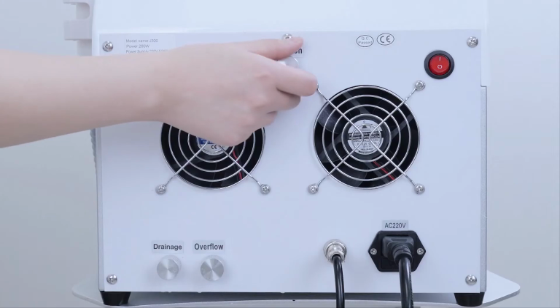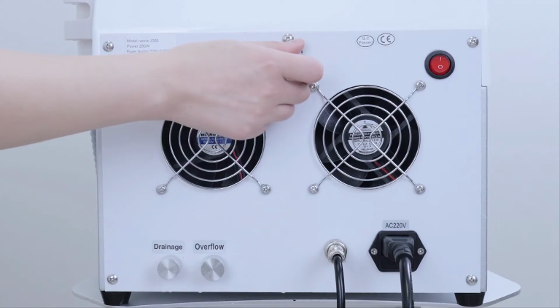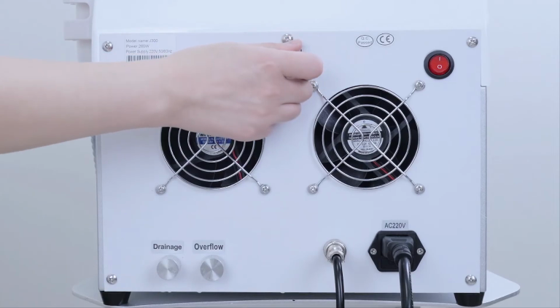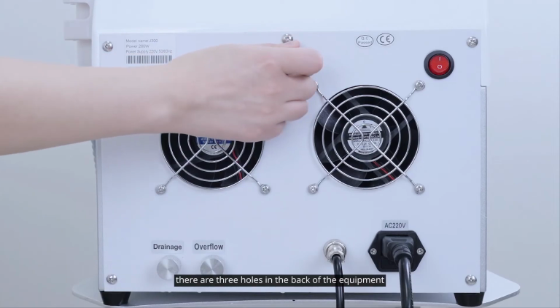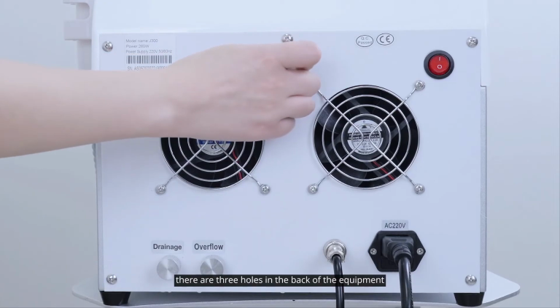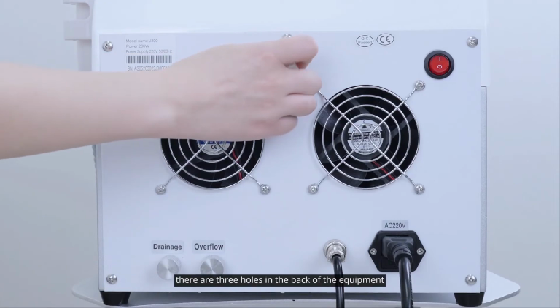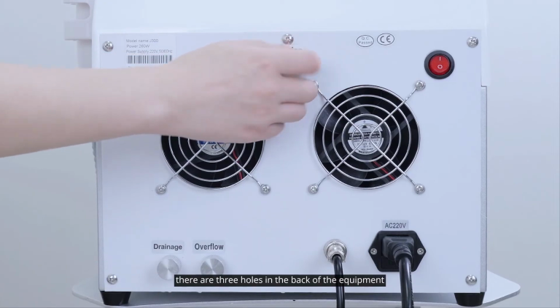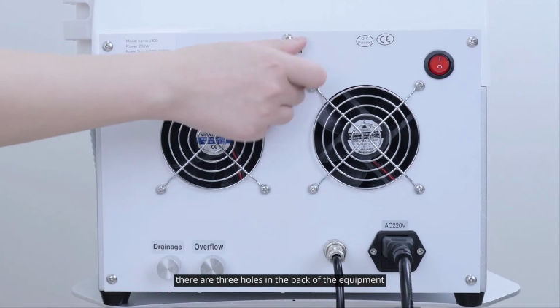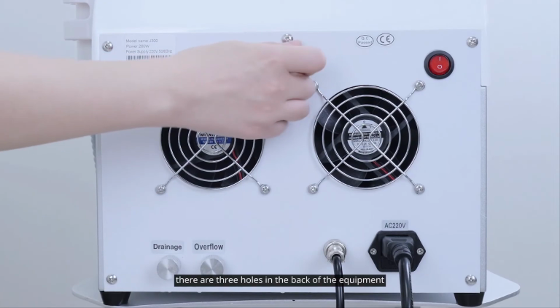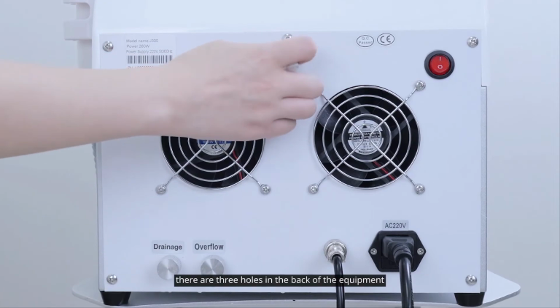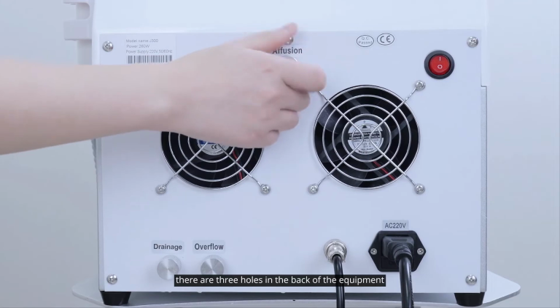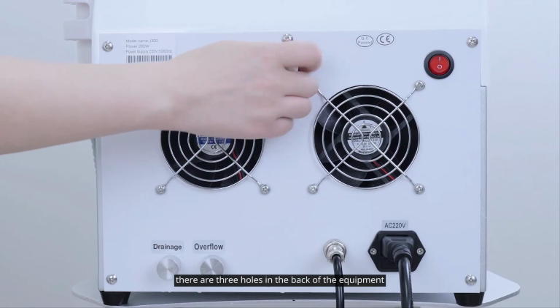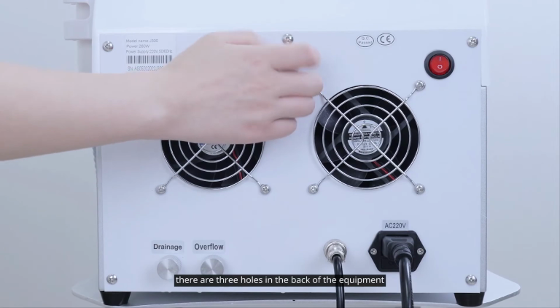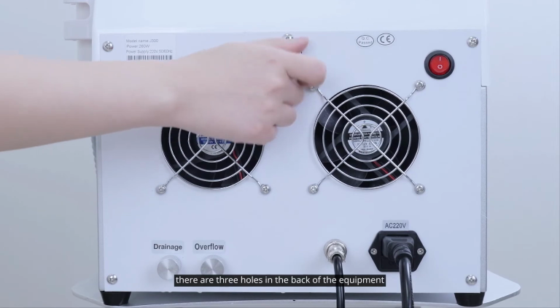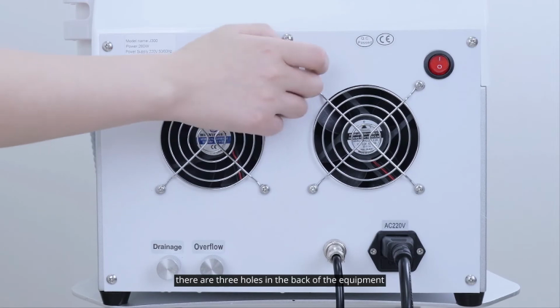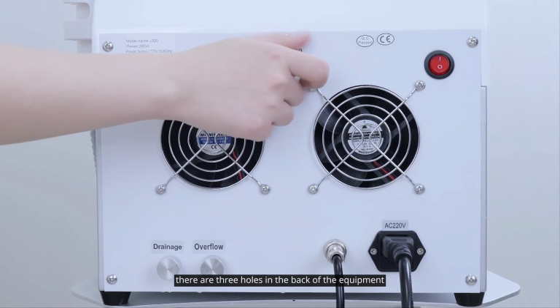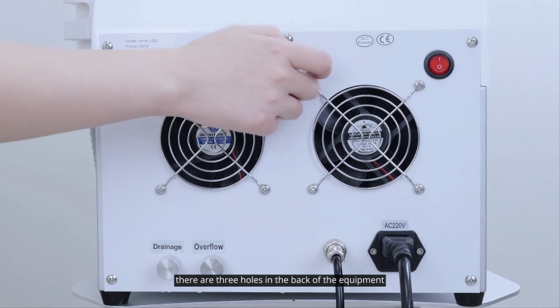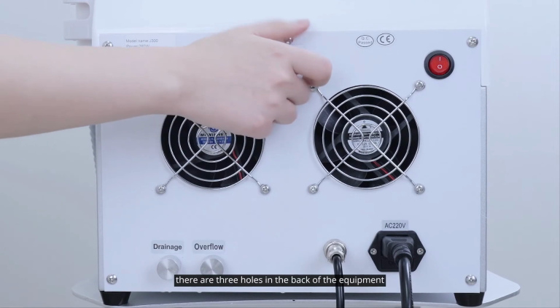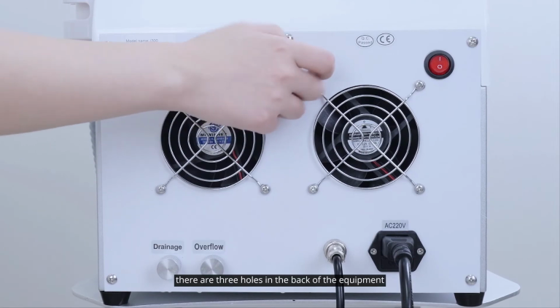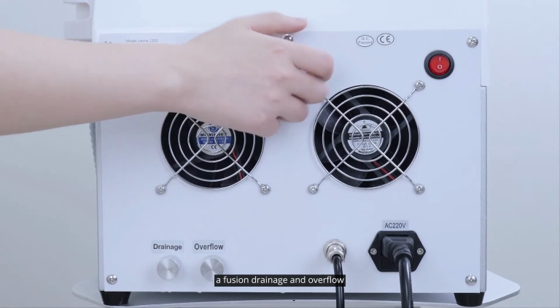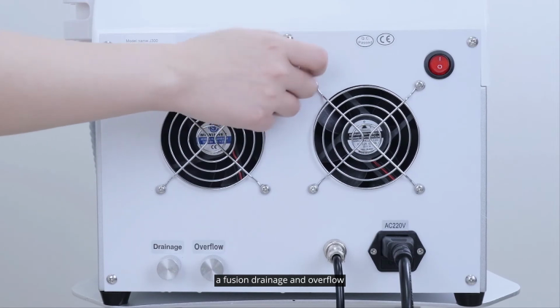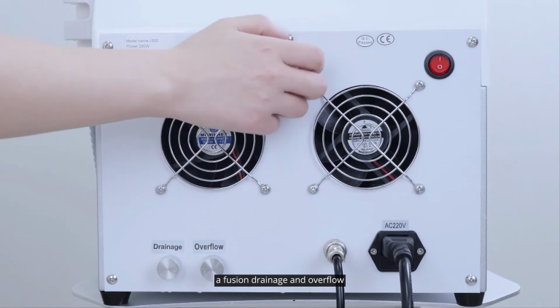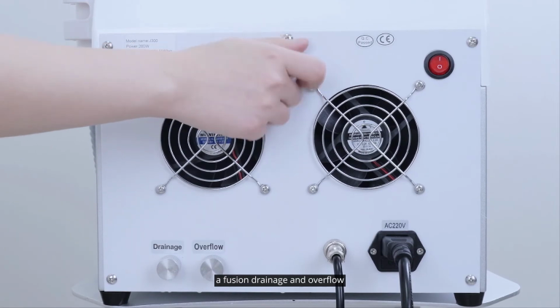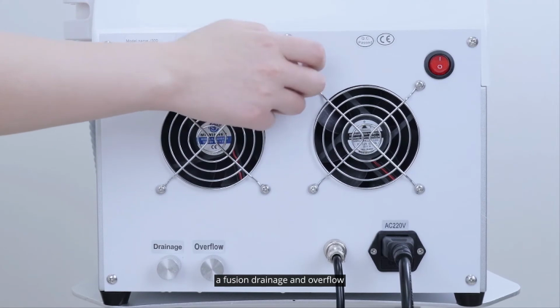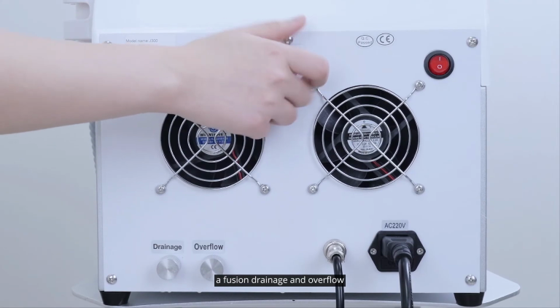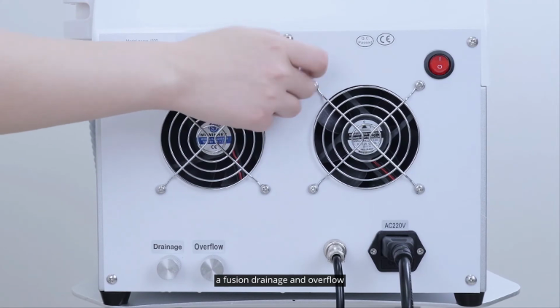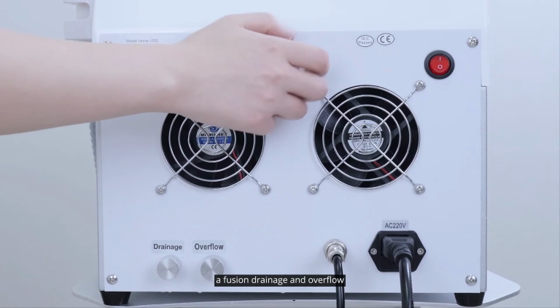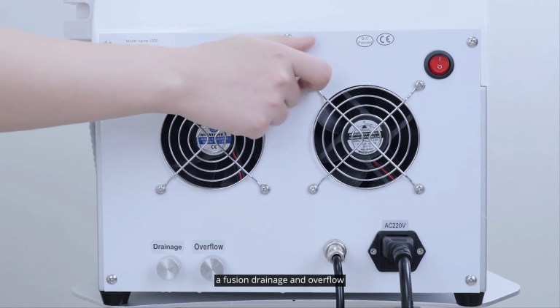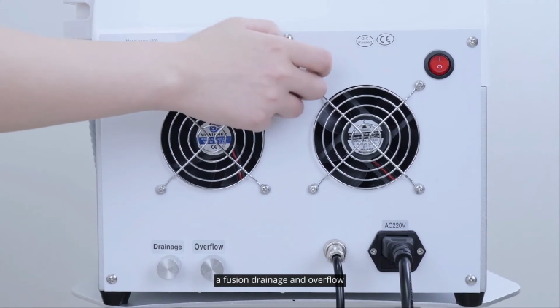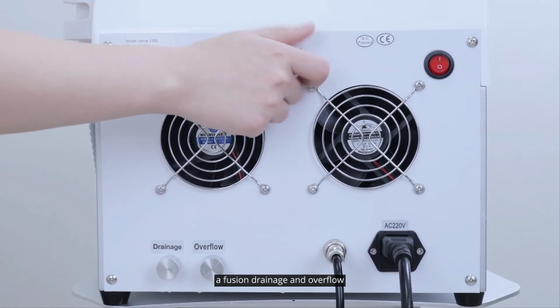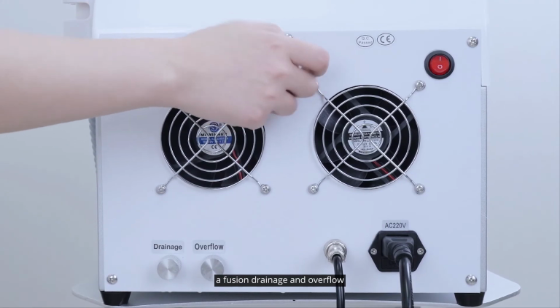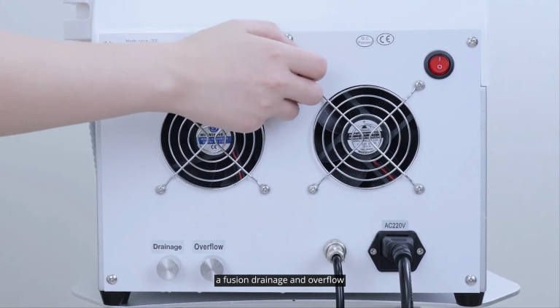There are three holes in the back of the equipment: effusion, drainage, and overflow.